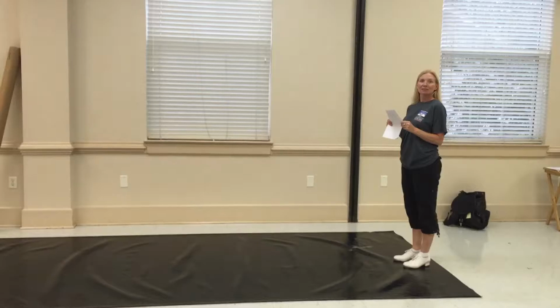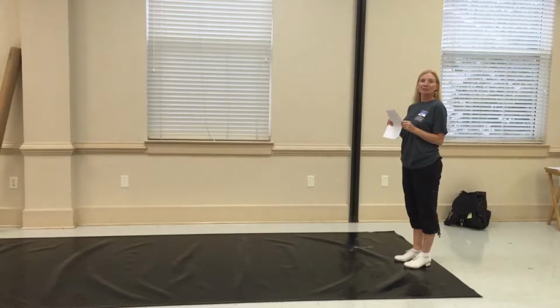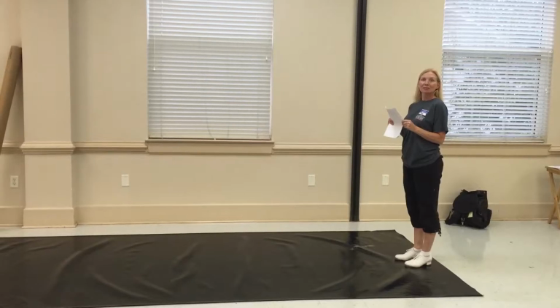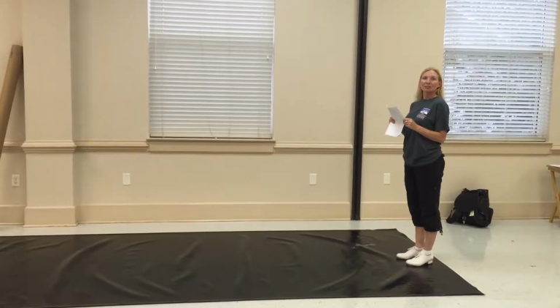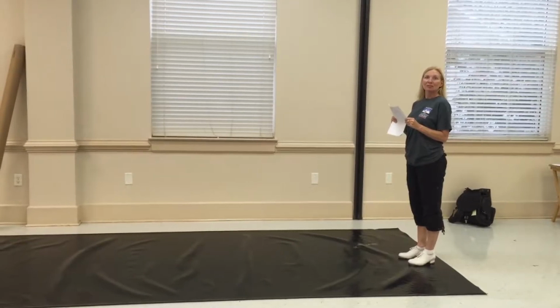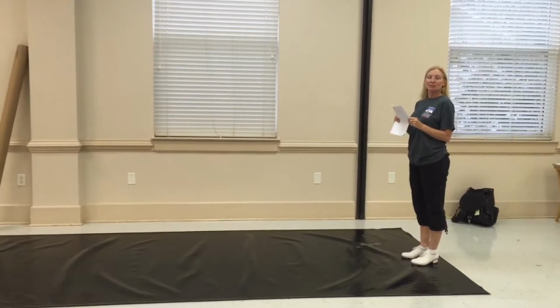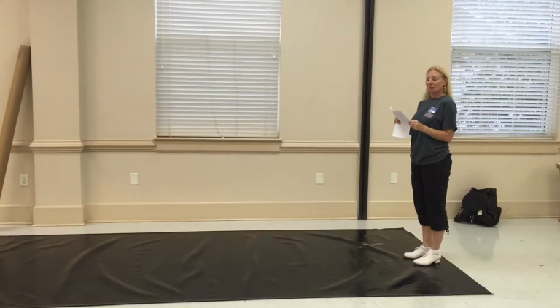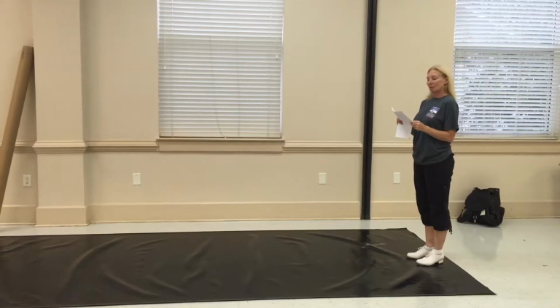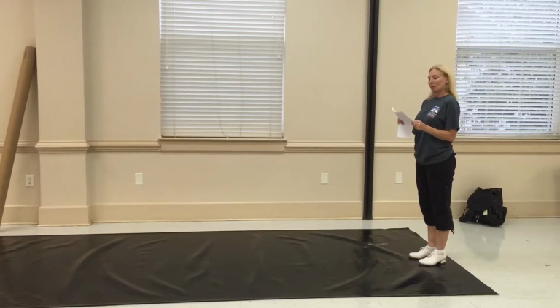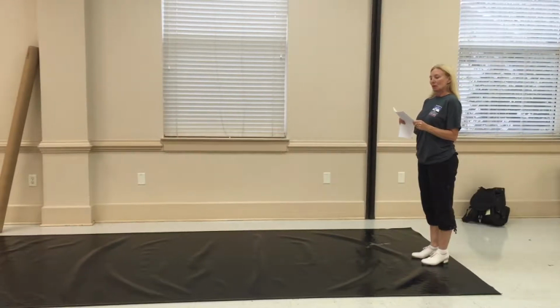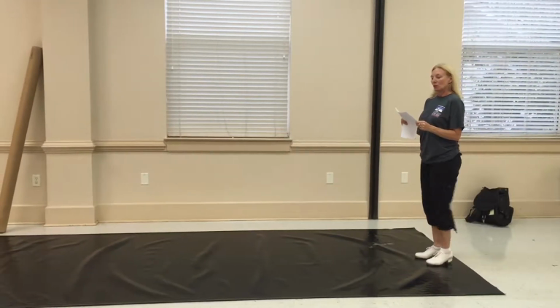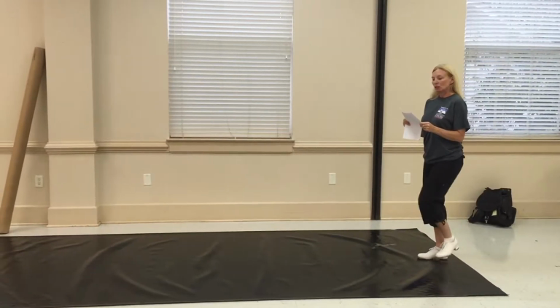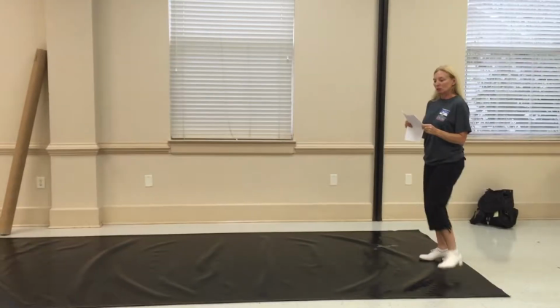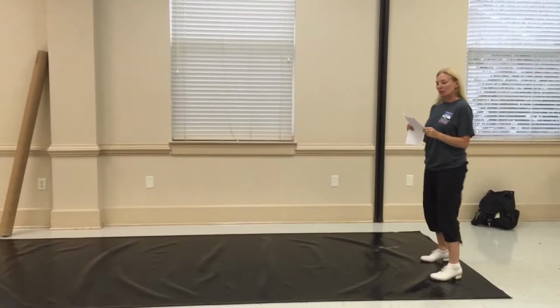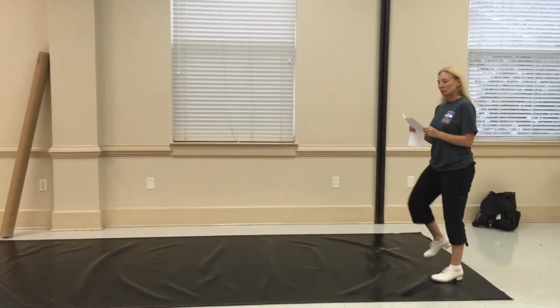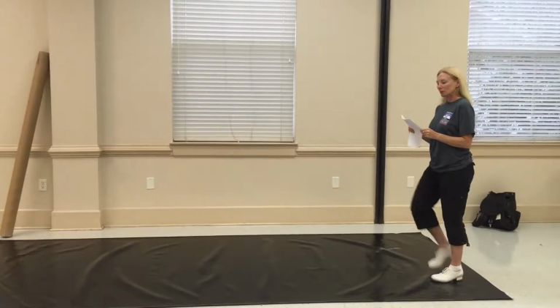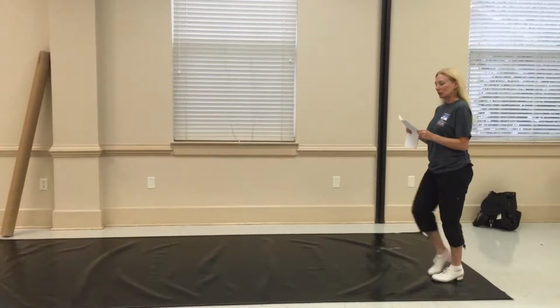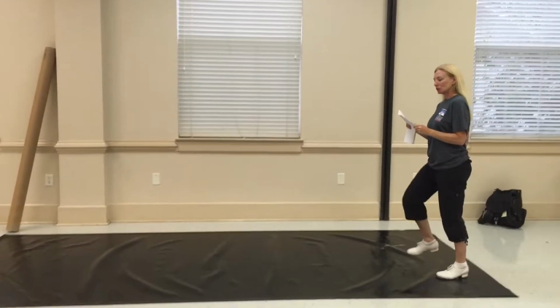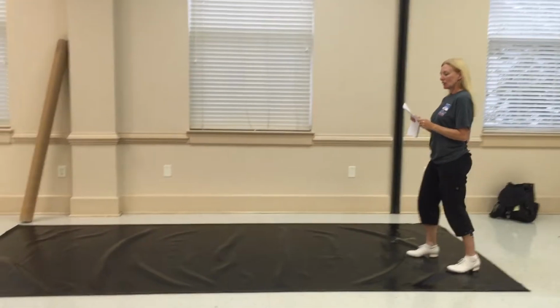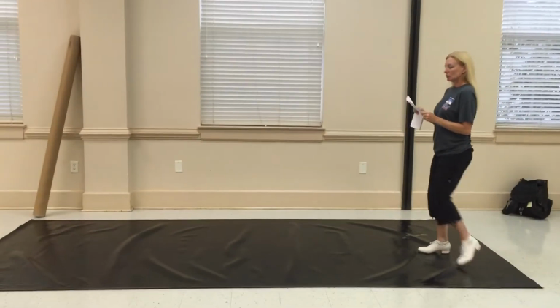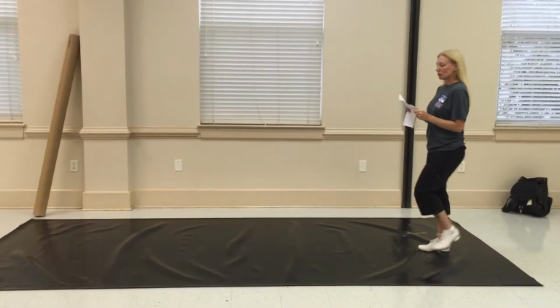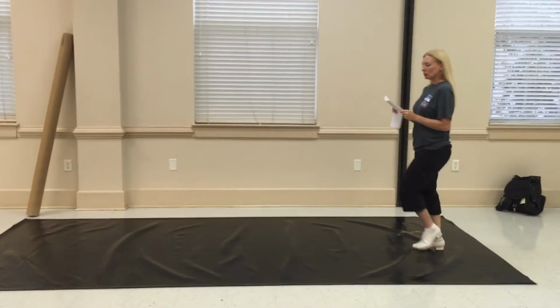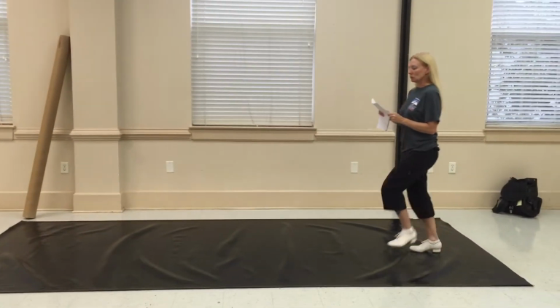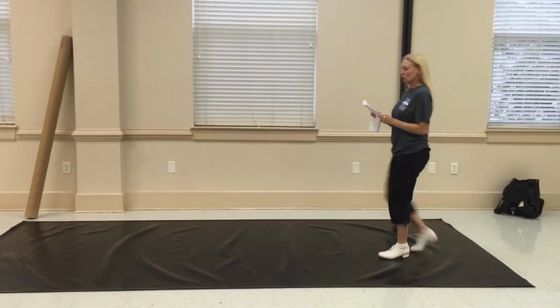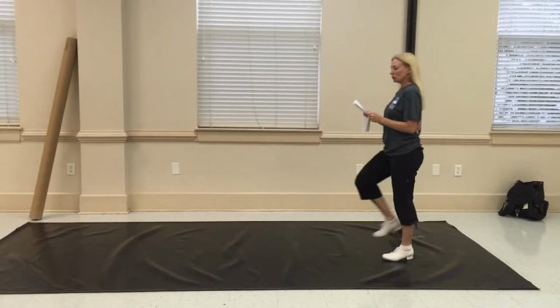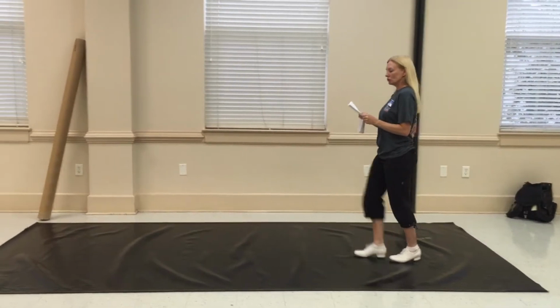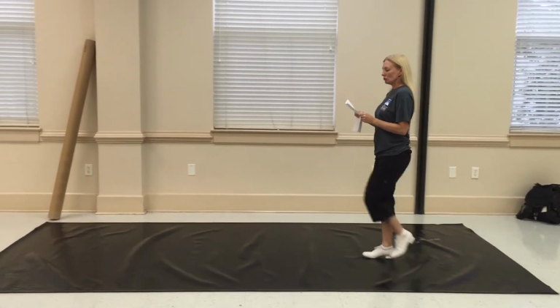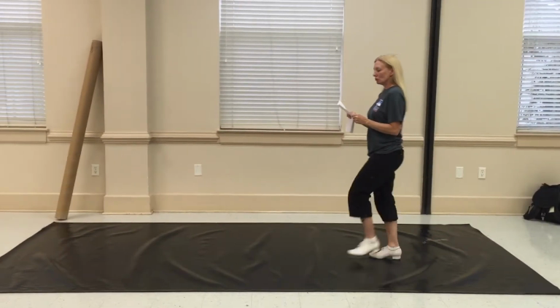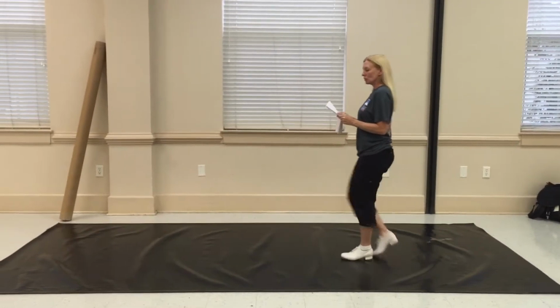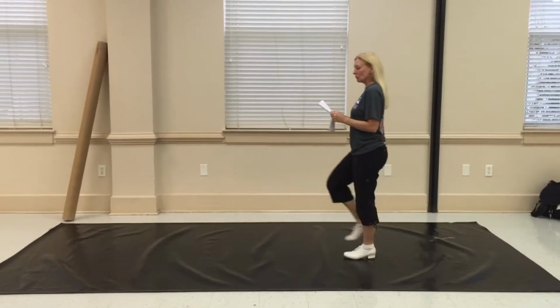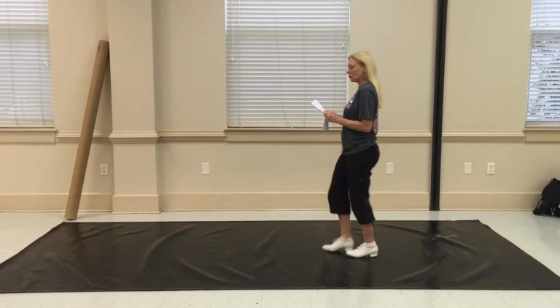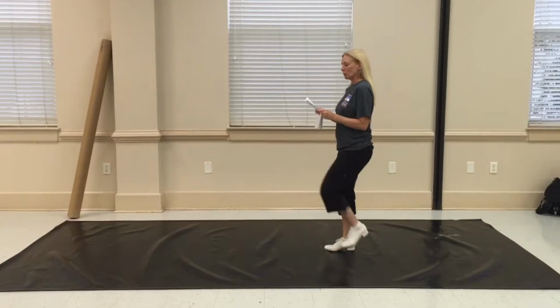Ready? Okay, we're going to do step, step, step, step, step, one, two, three, four.